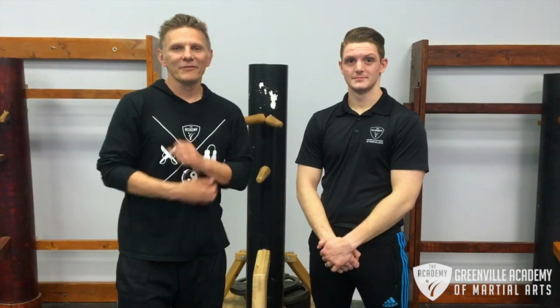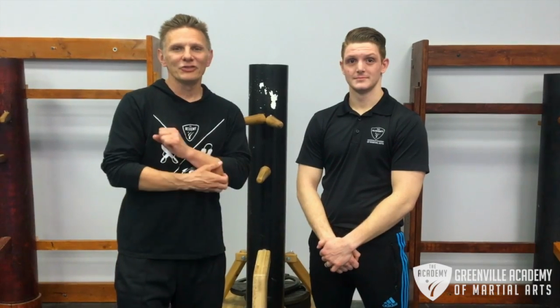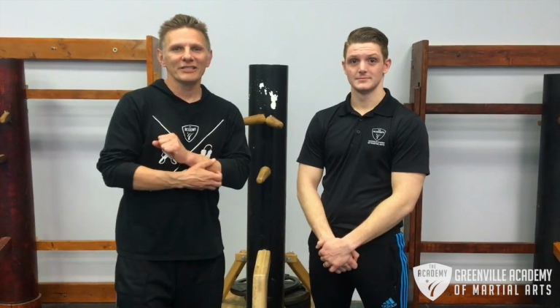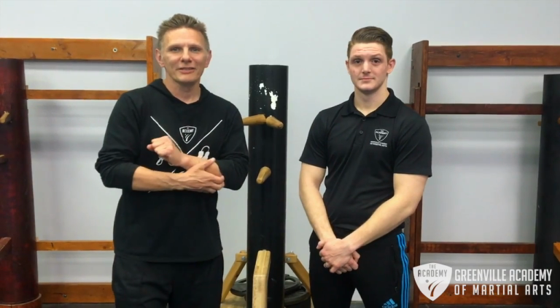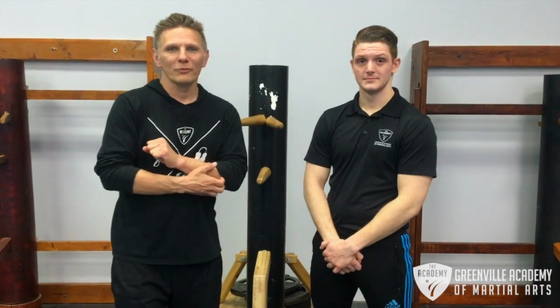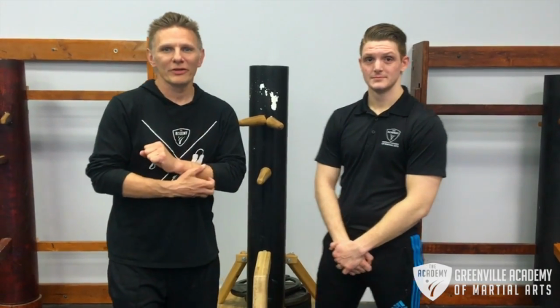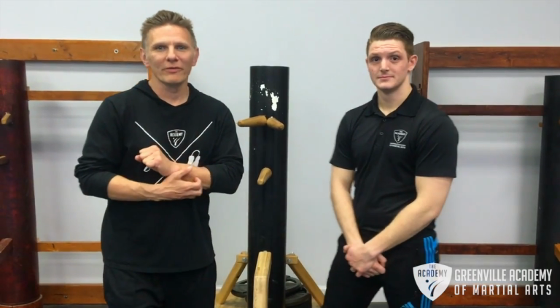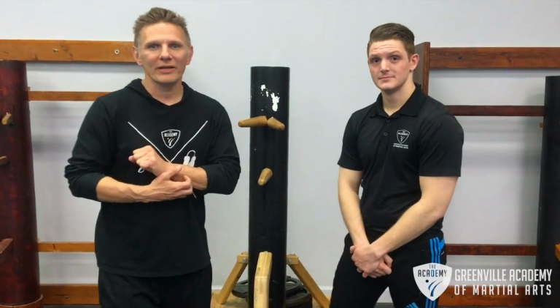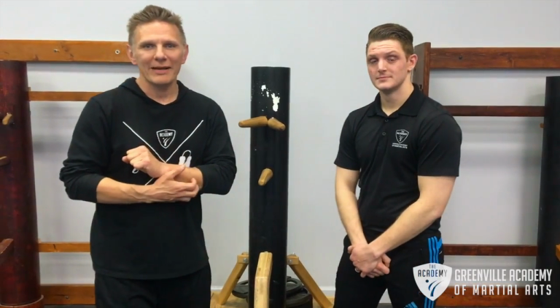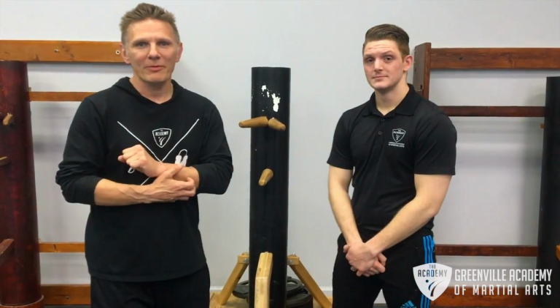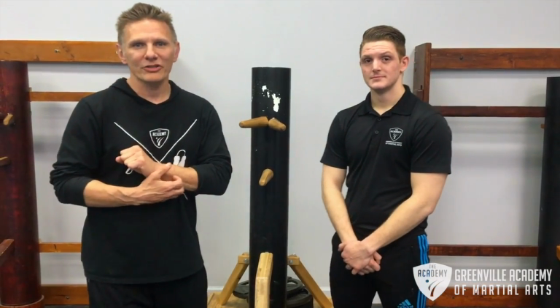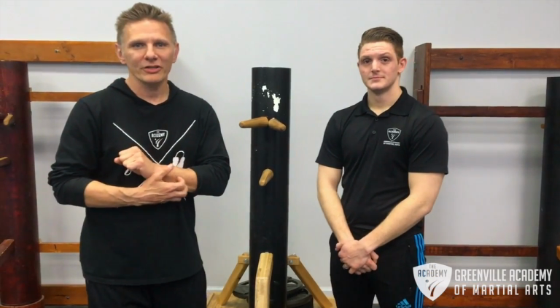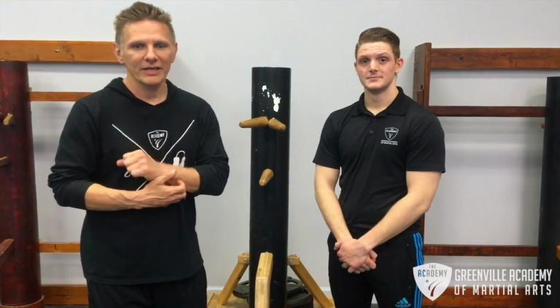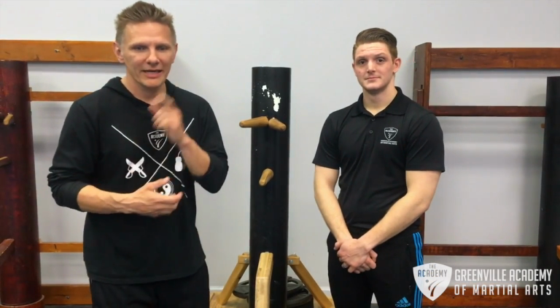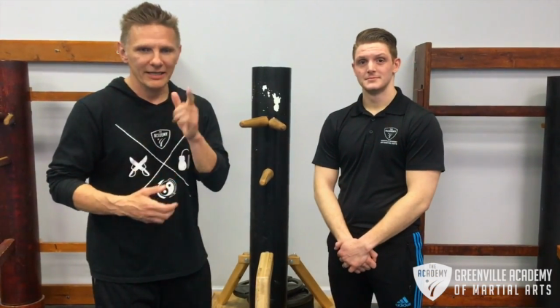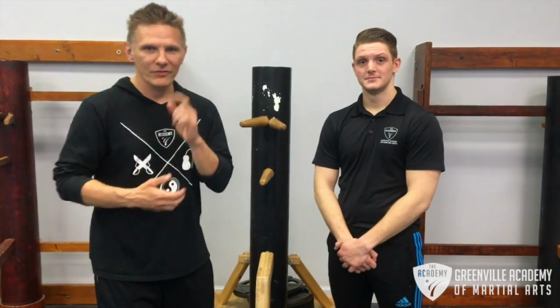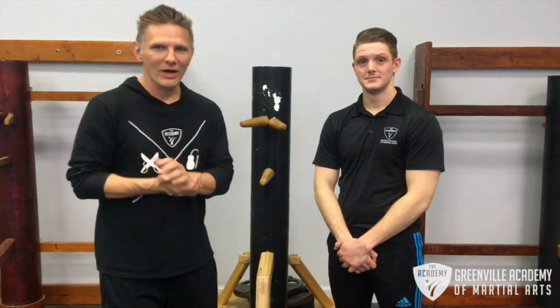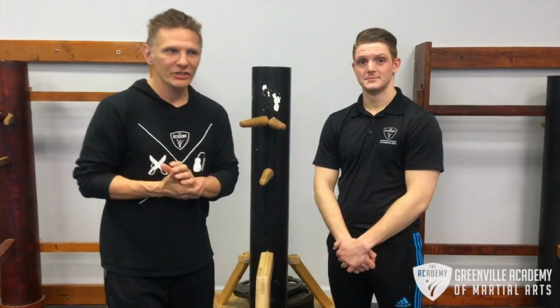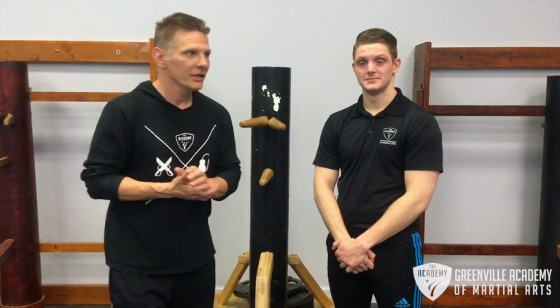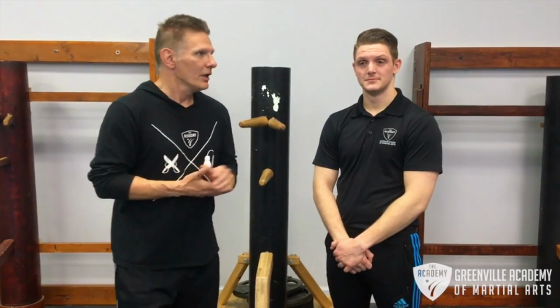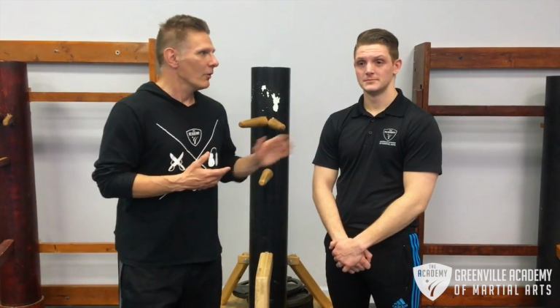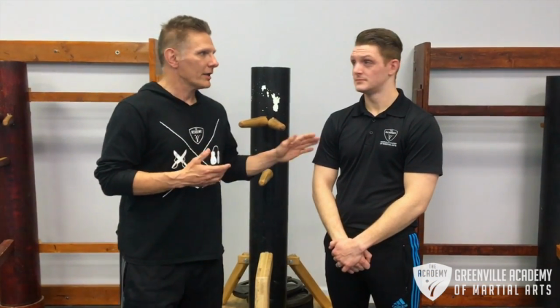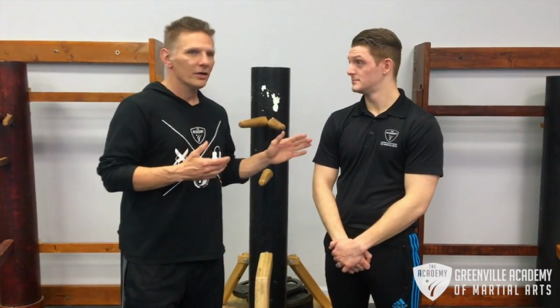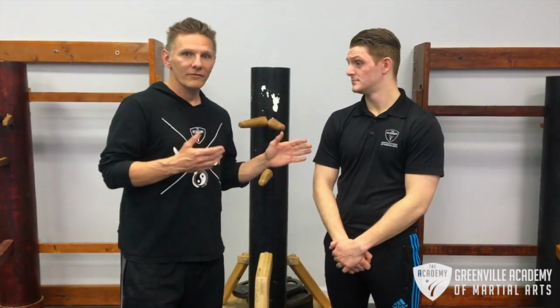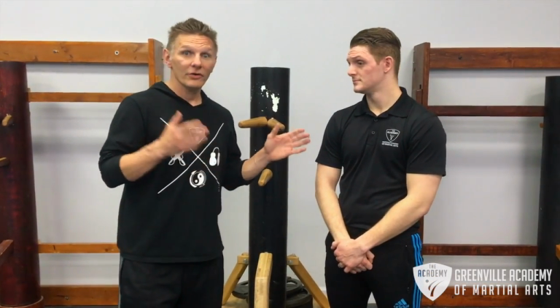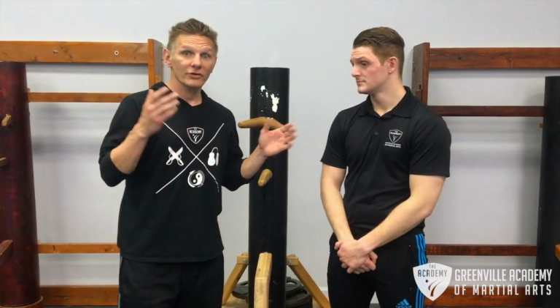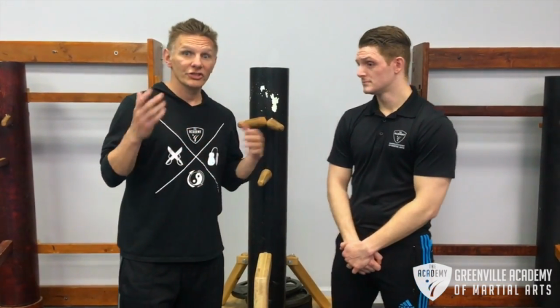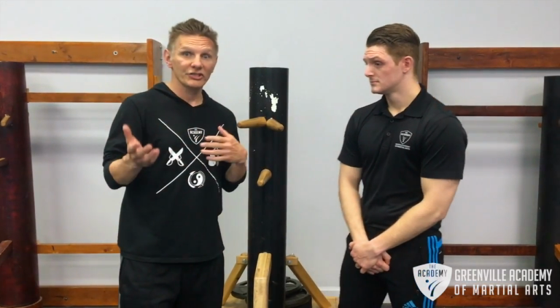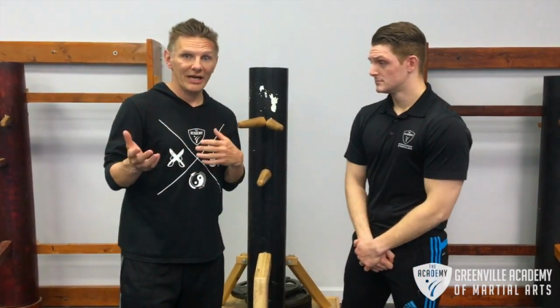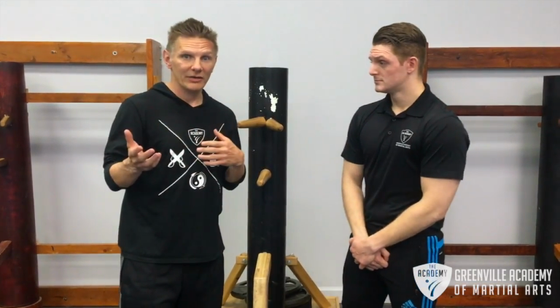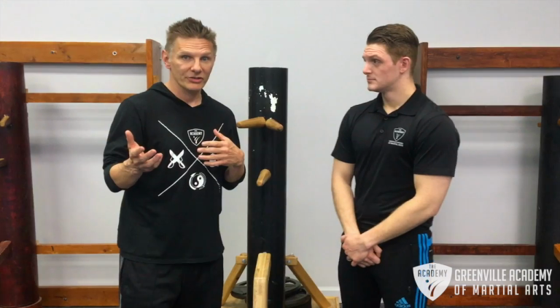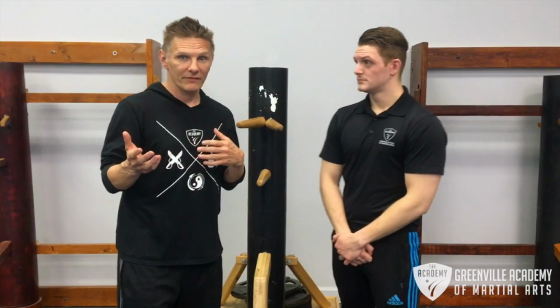Hey Steve, here's Jason with Greenville Academy Martial Arts, and thanks for watching. We're going to cover Chi Sao stuff.